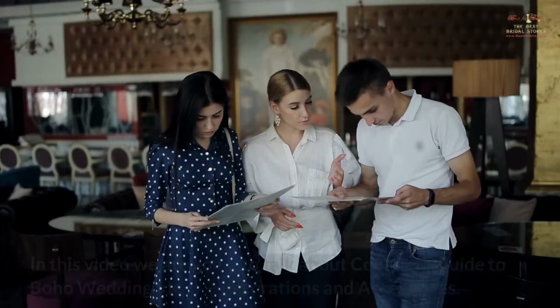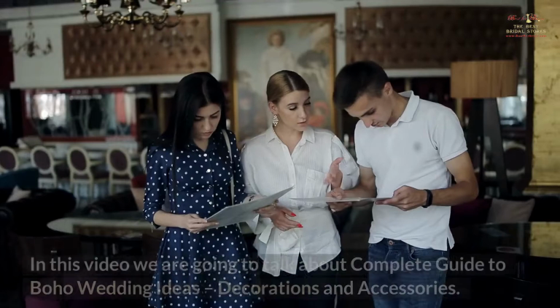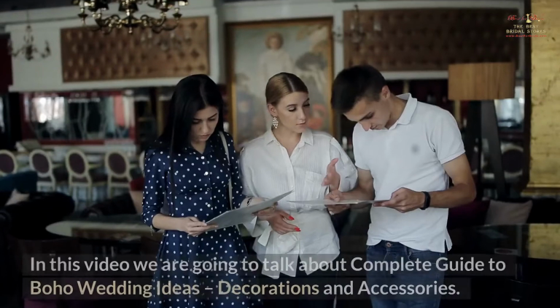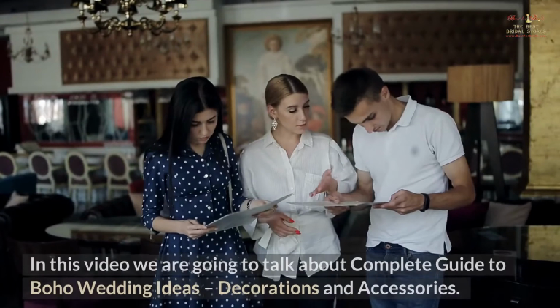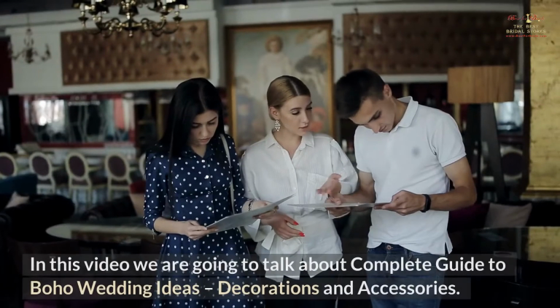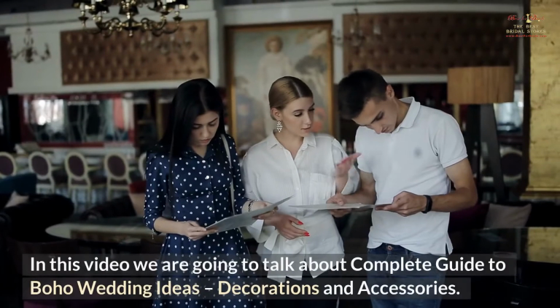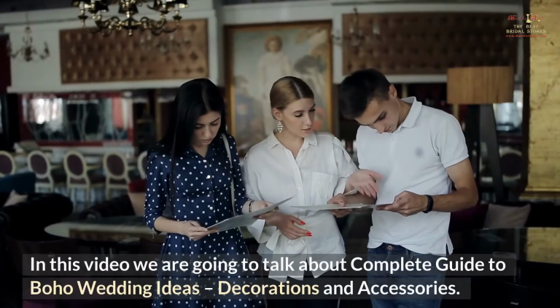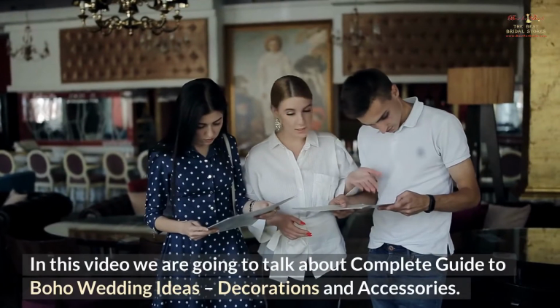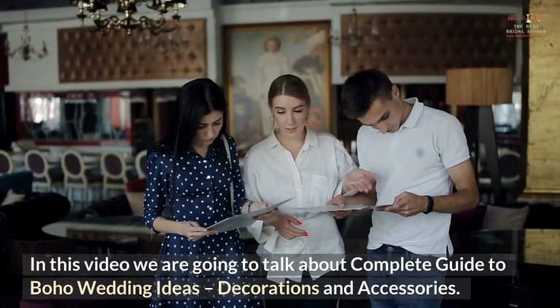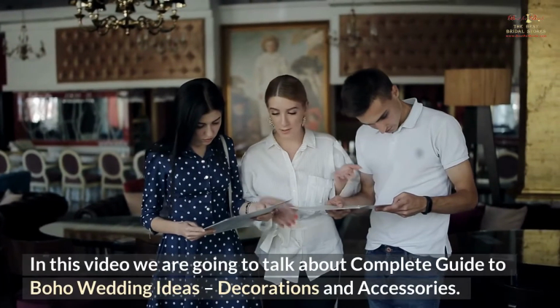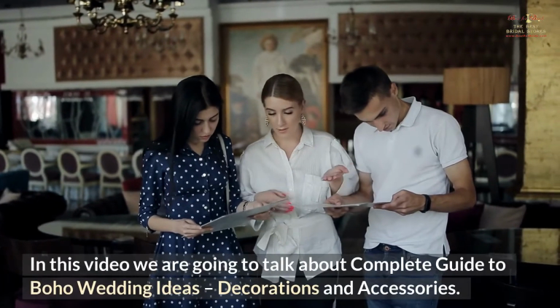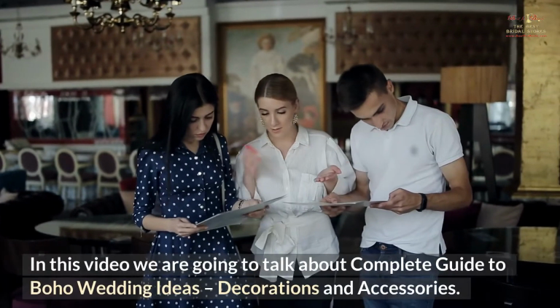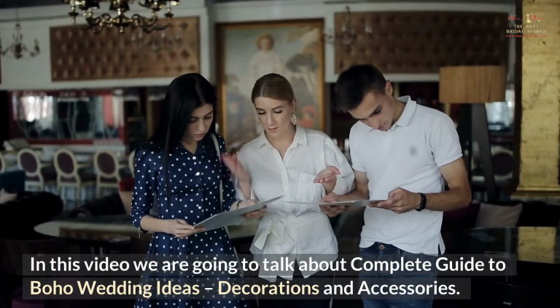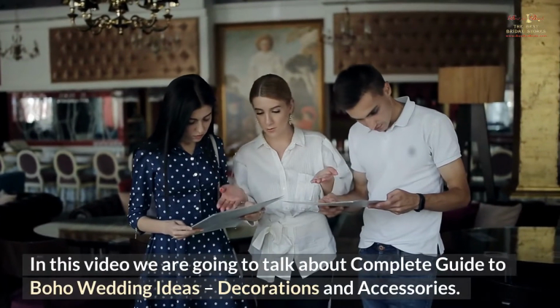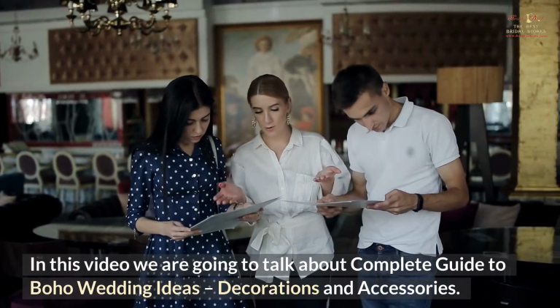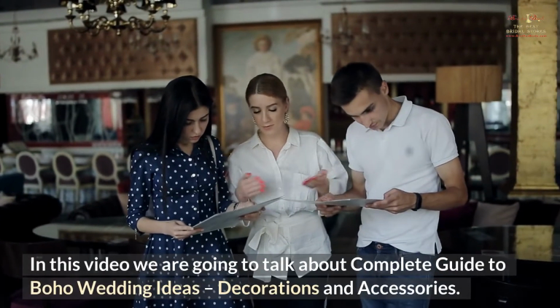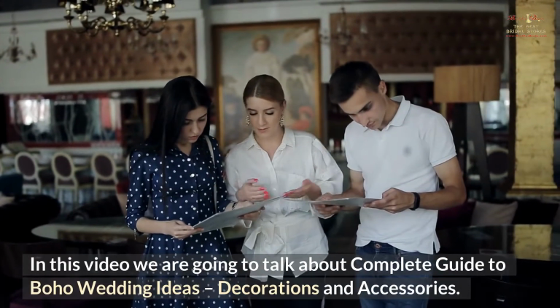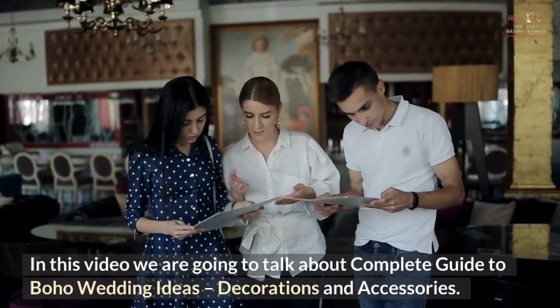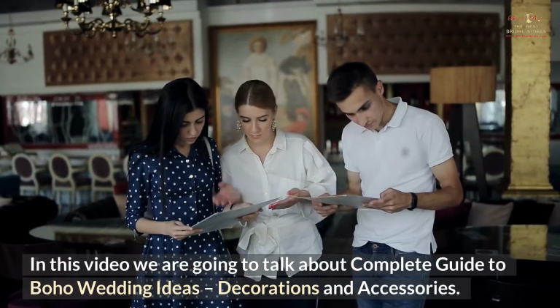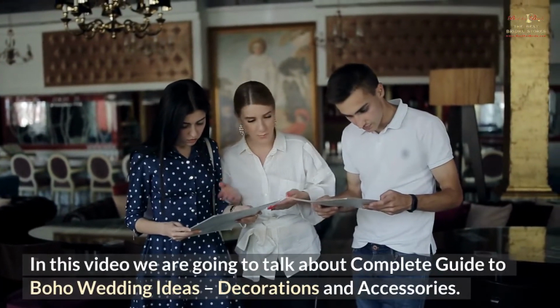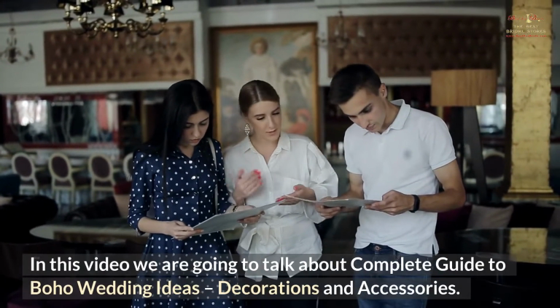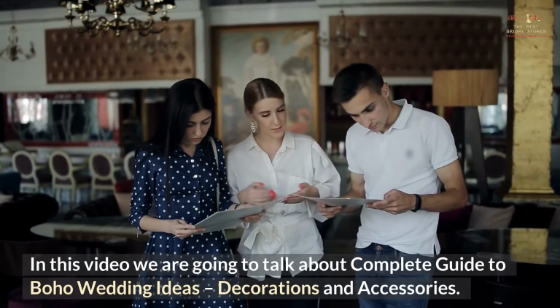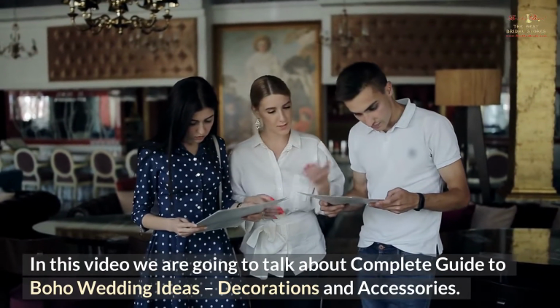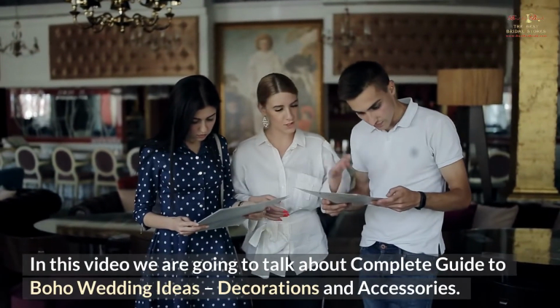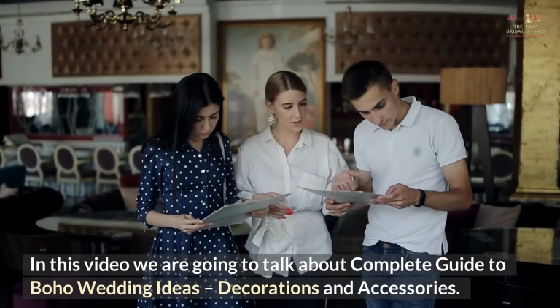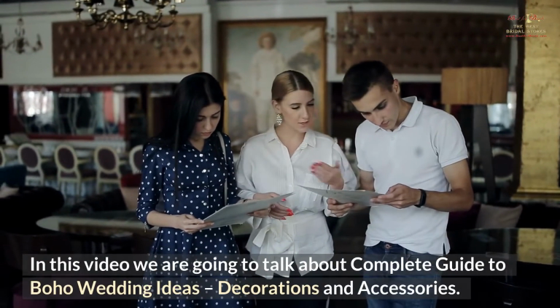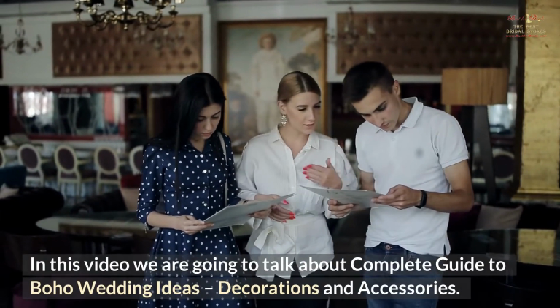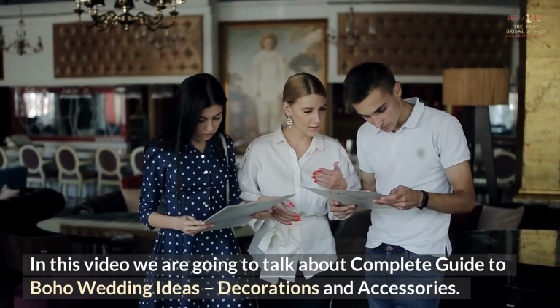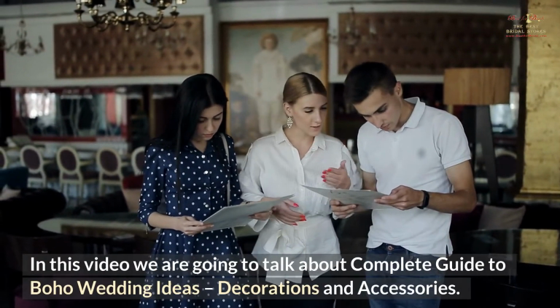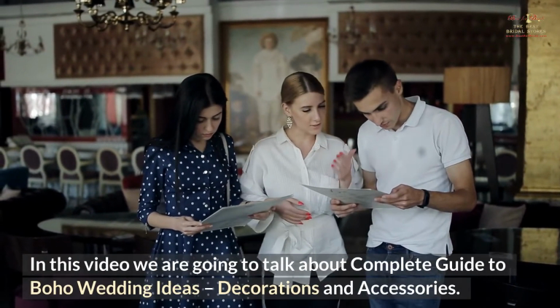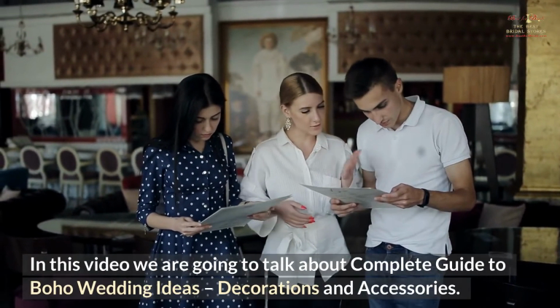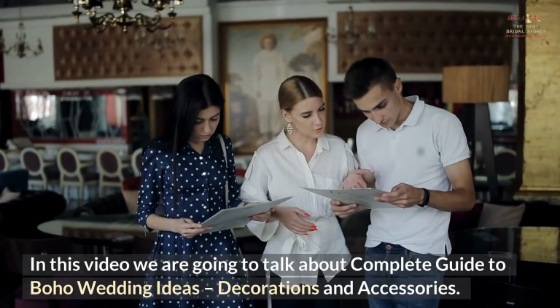In this video we are going to talk about a Complete Guide to Boho Wedding Ideas, Decorations and Accessories.